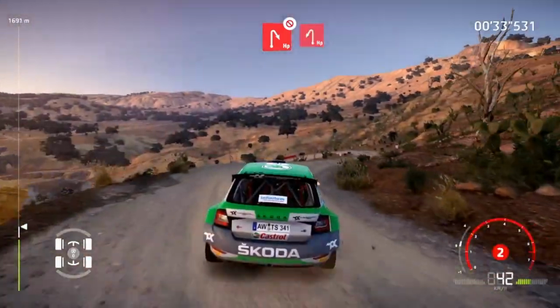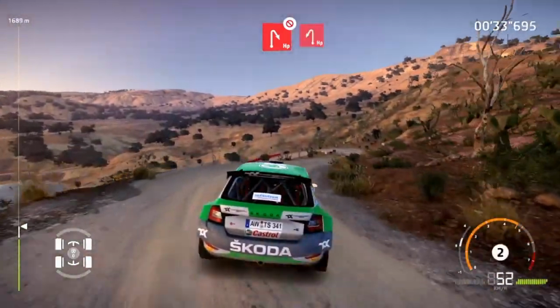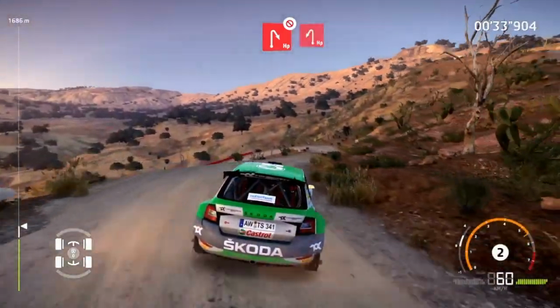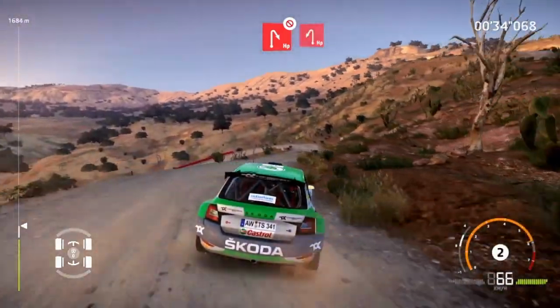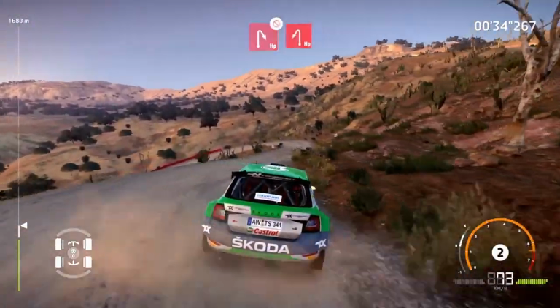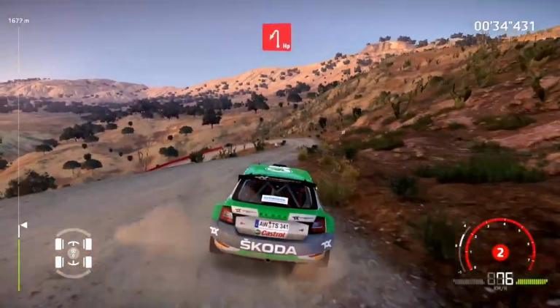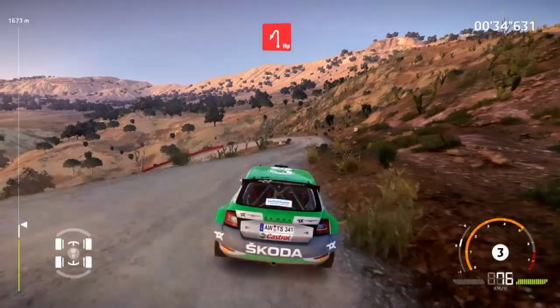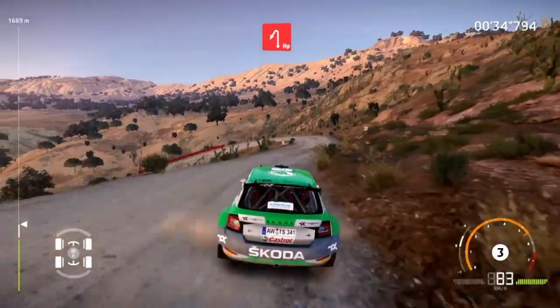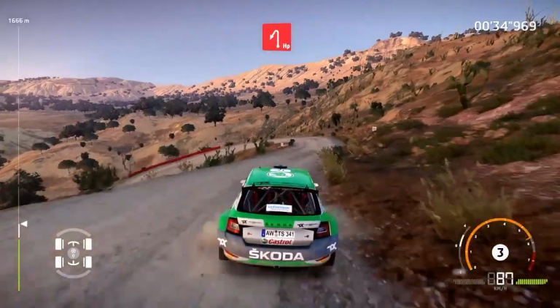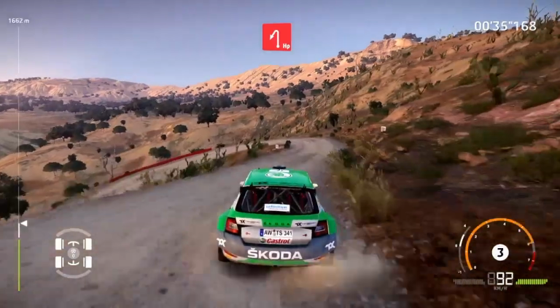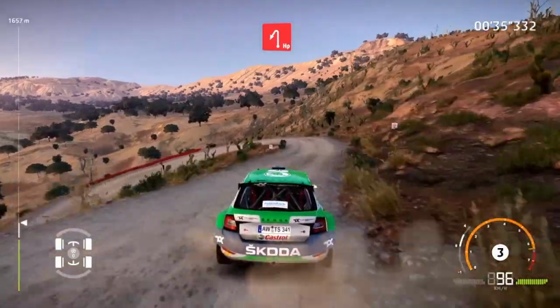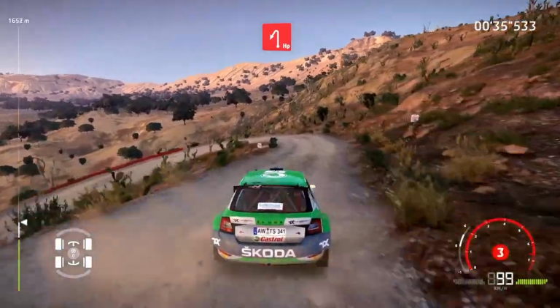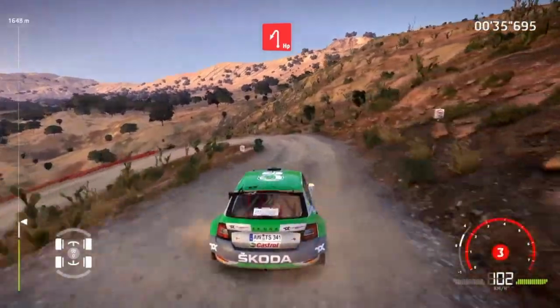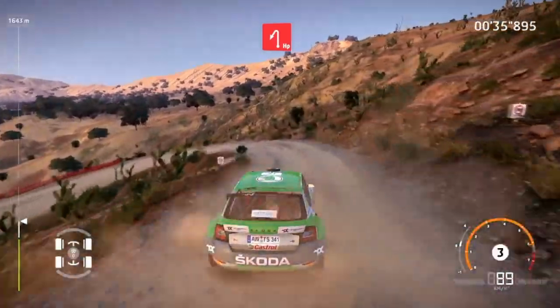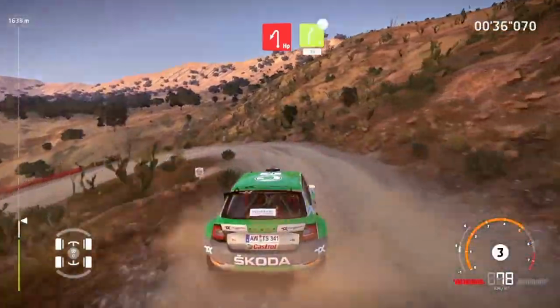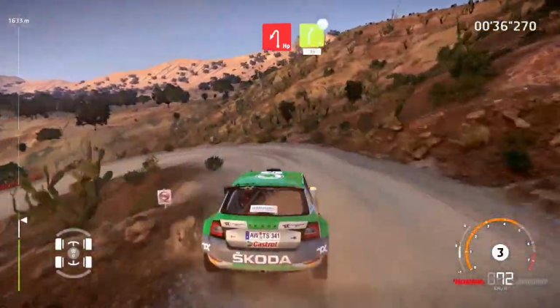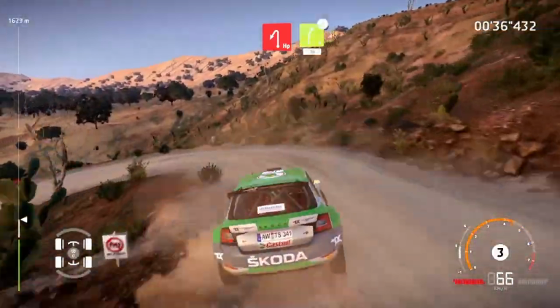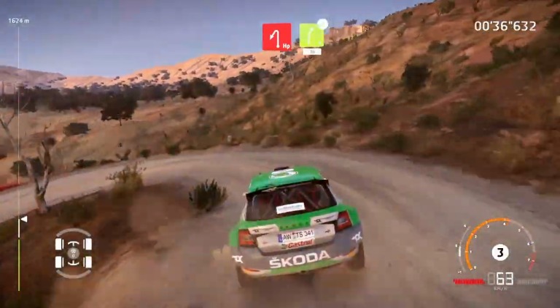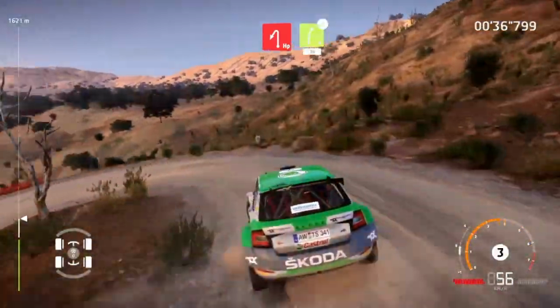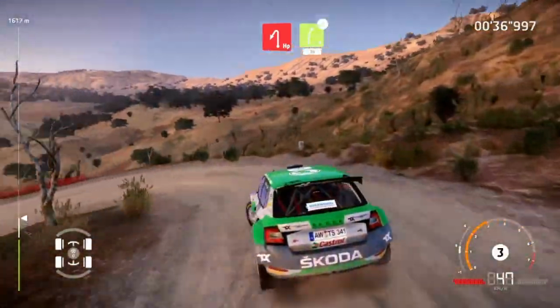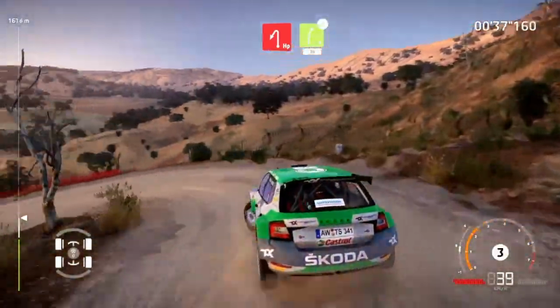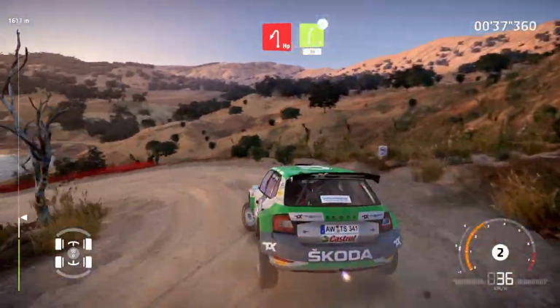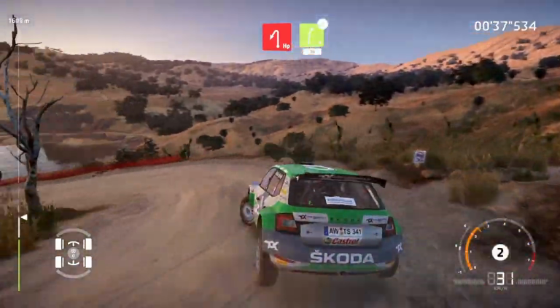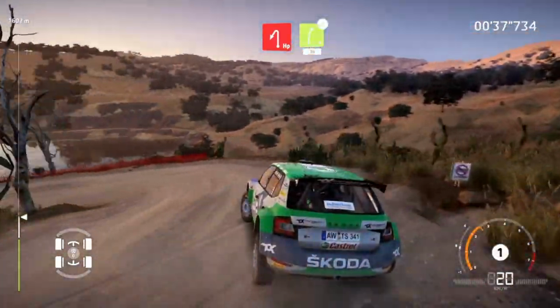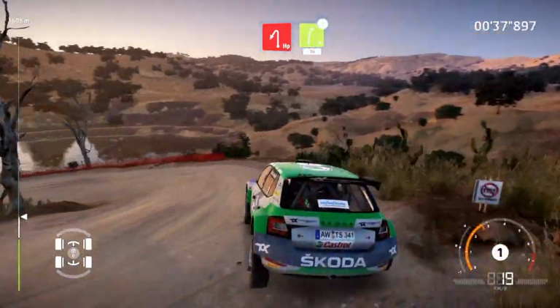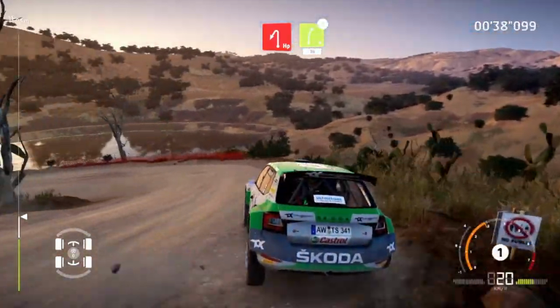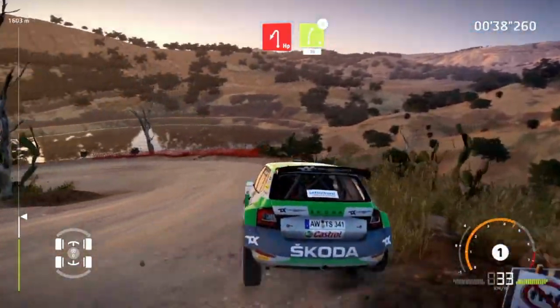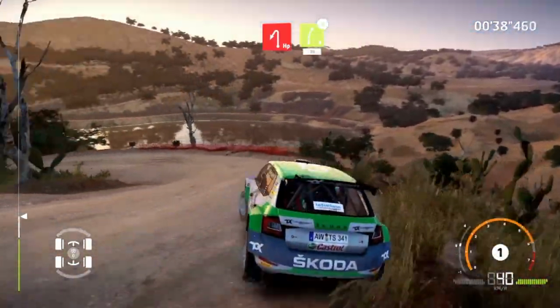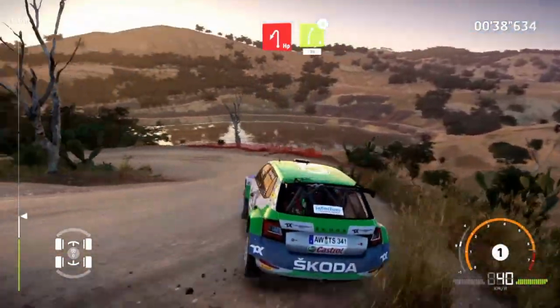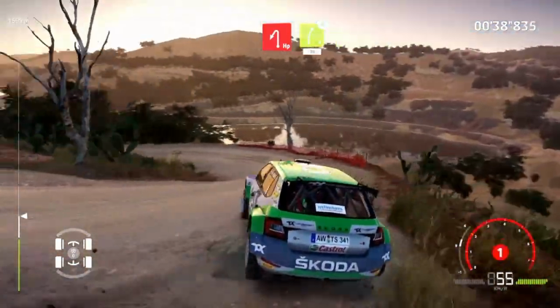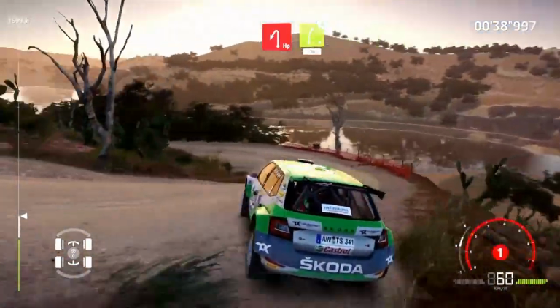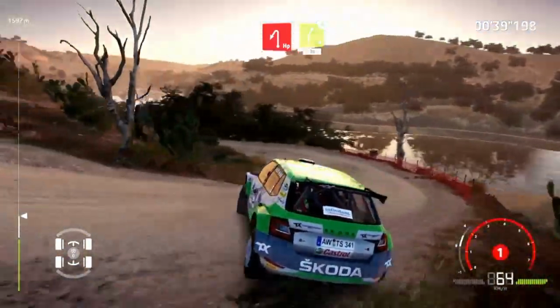And hairpin left. Right 5, long, open 30, caution, hard brake.